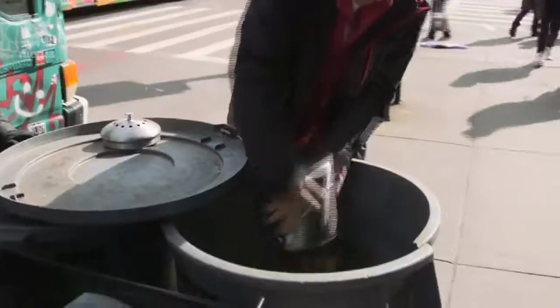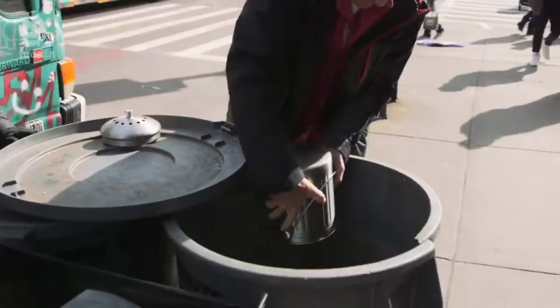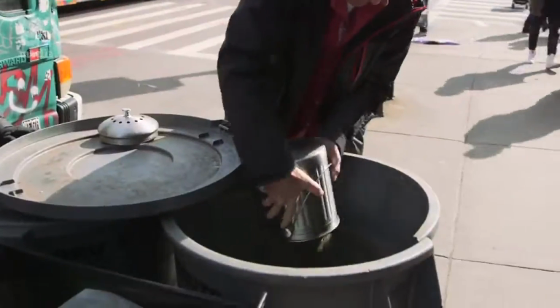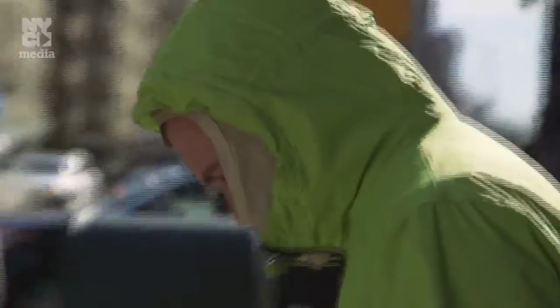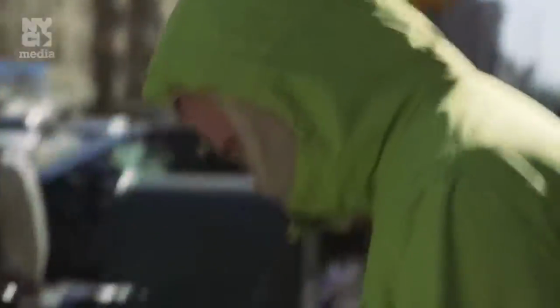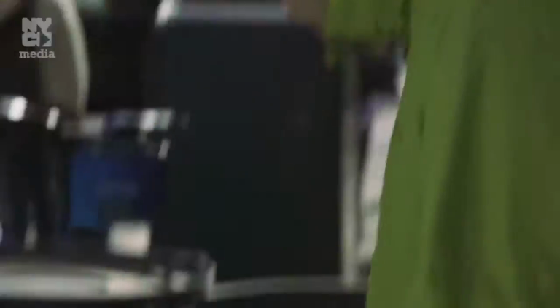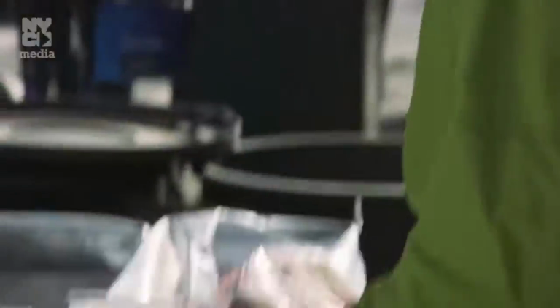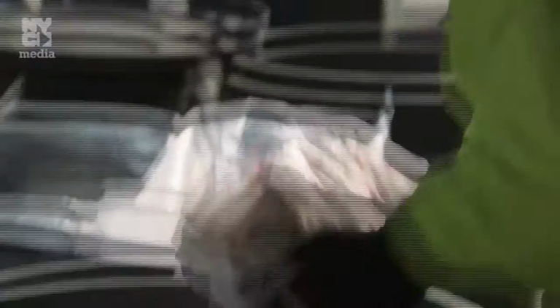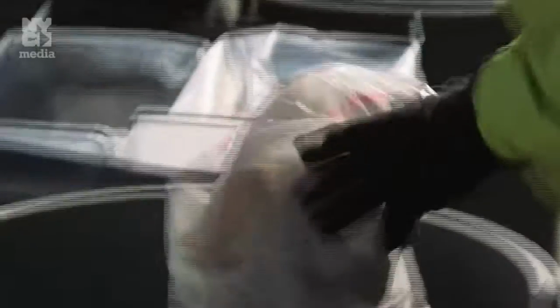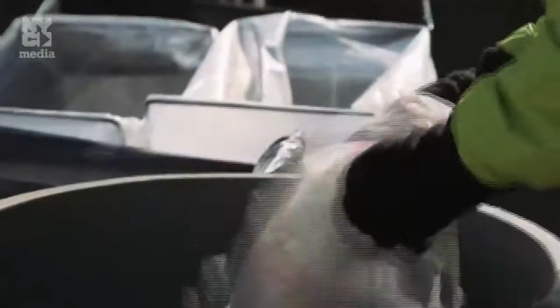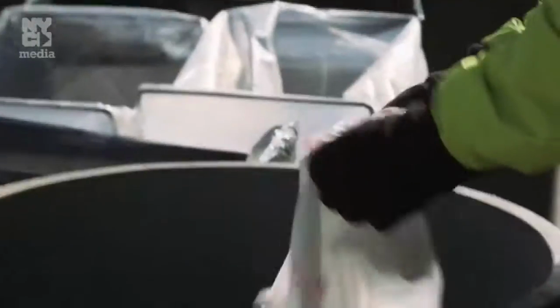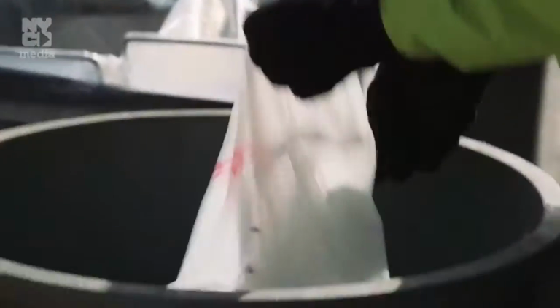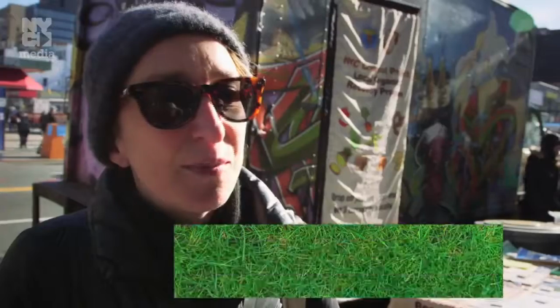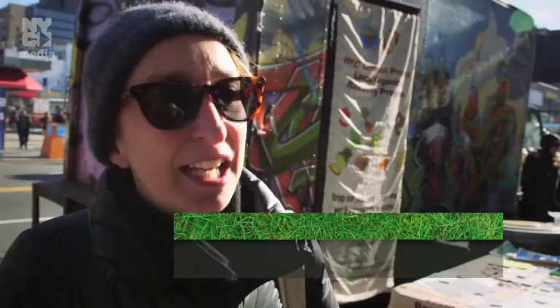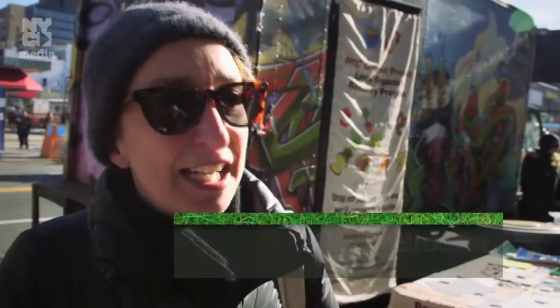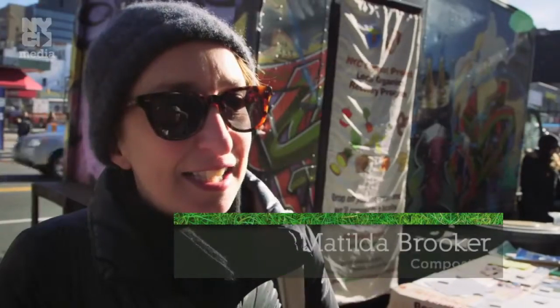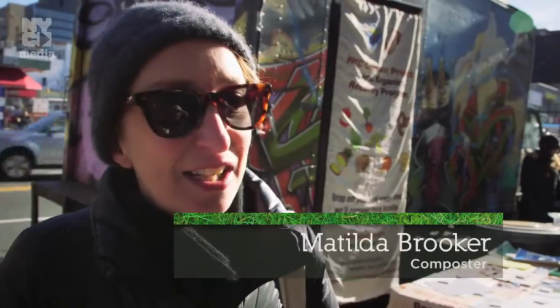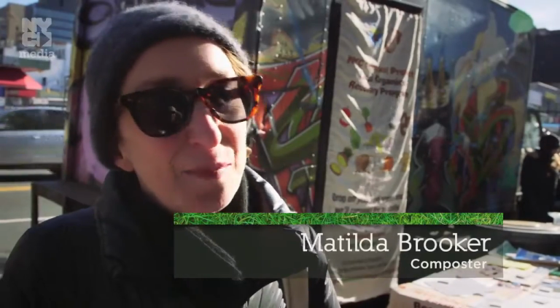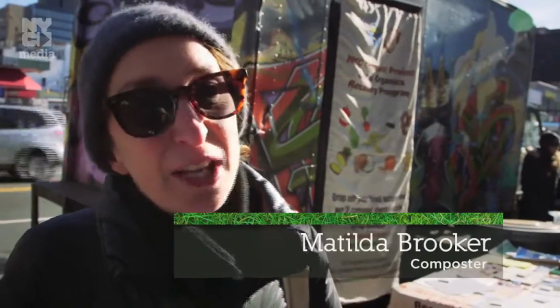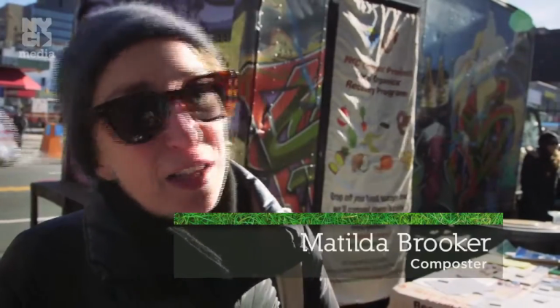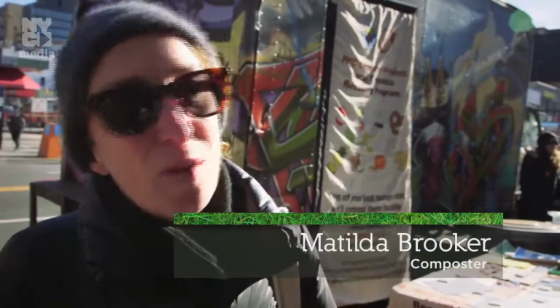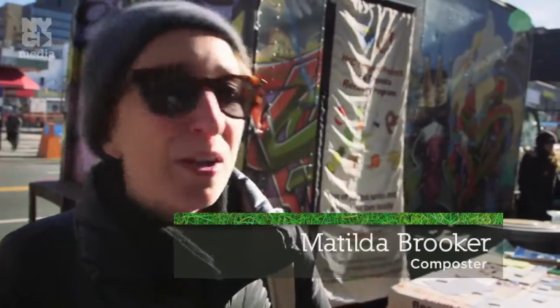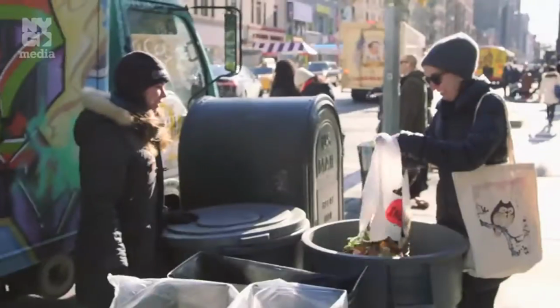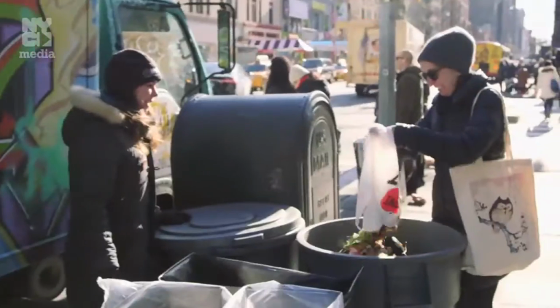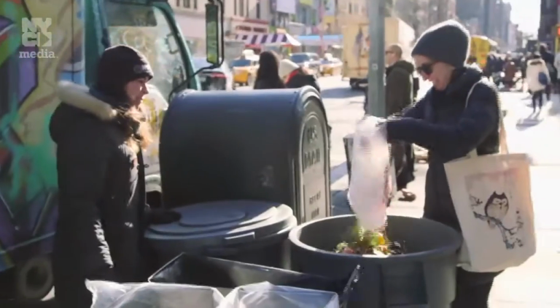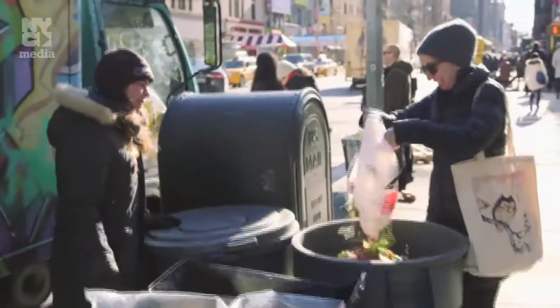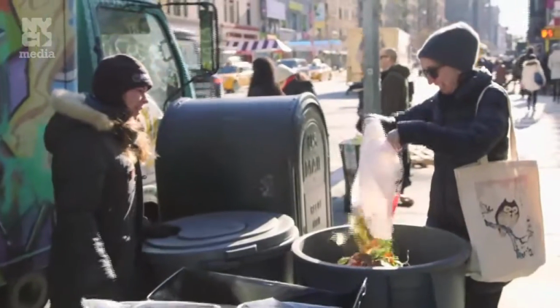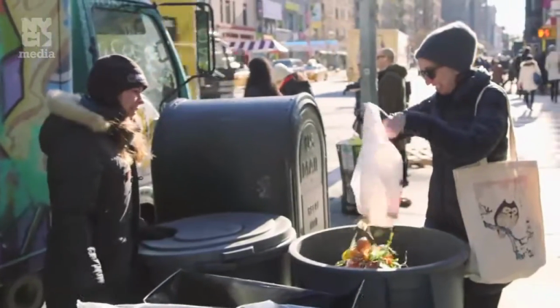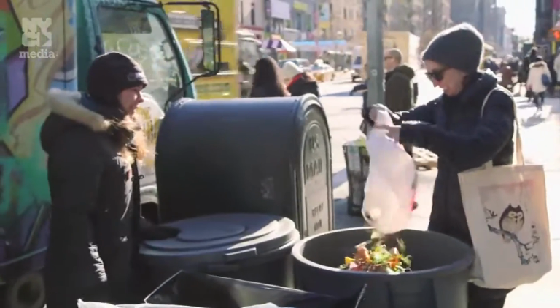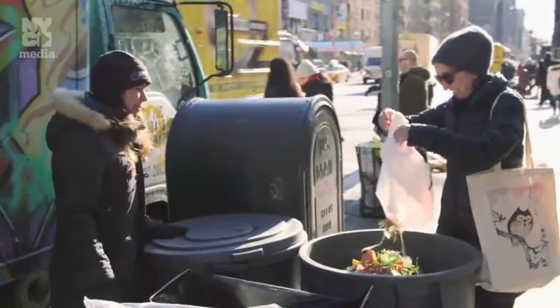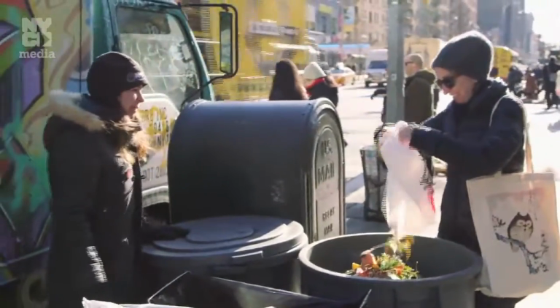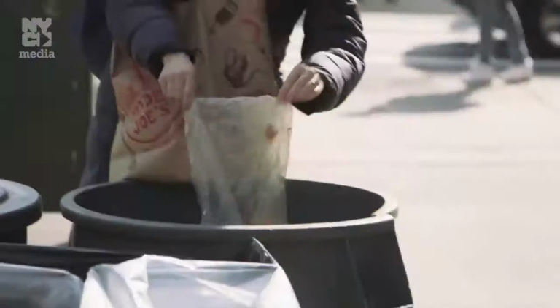There's no waste. There's leftovers from the kids — I can put it in the compost instead of the trash. I feel better about it.